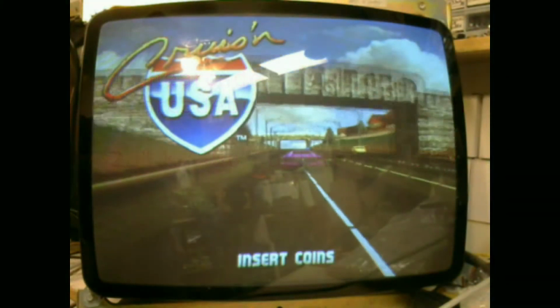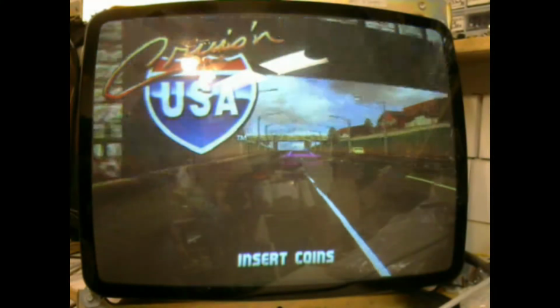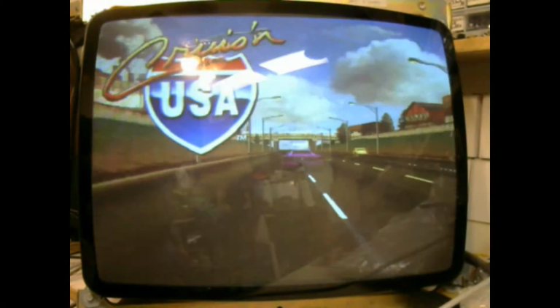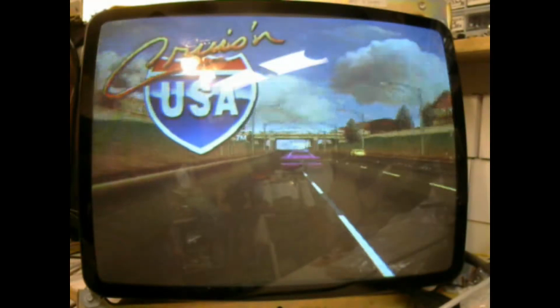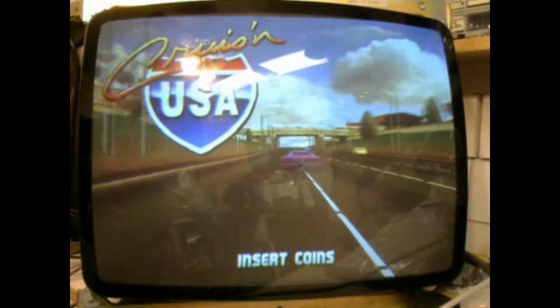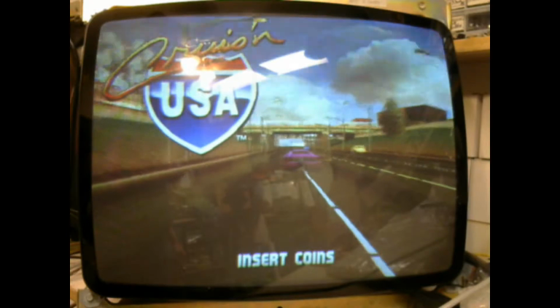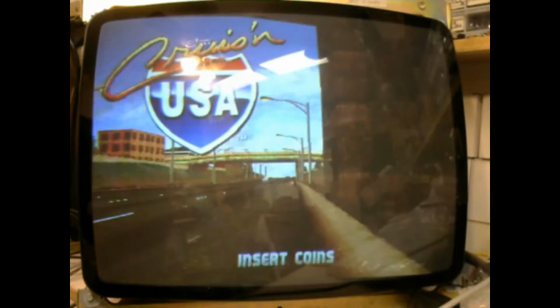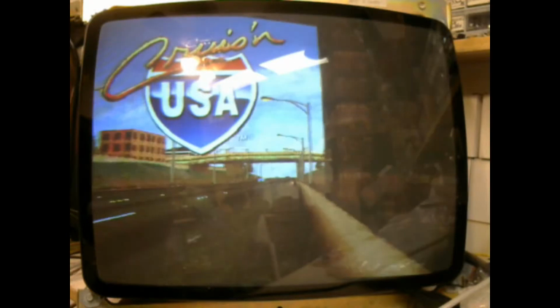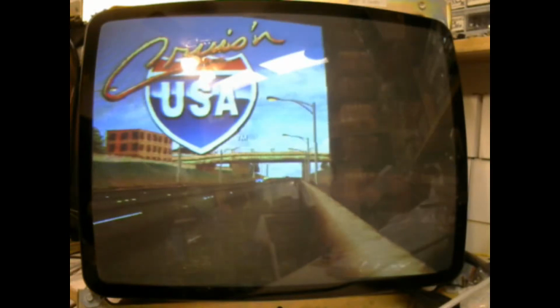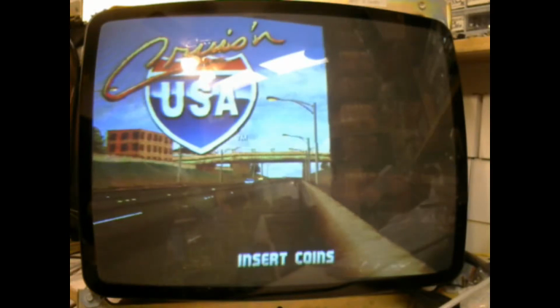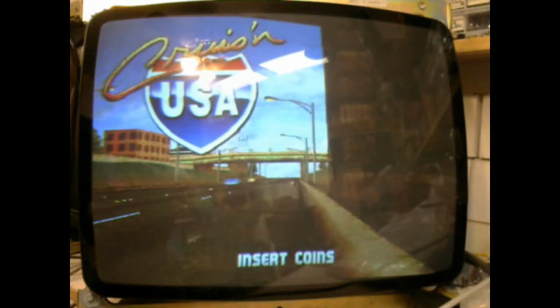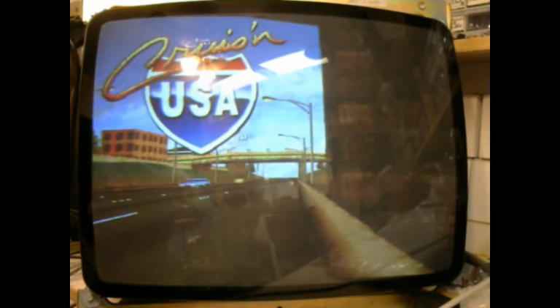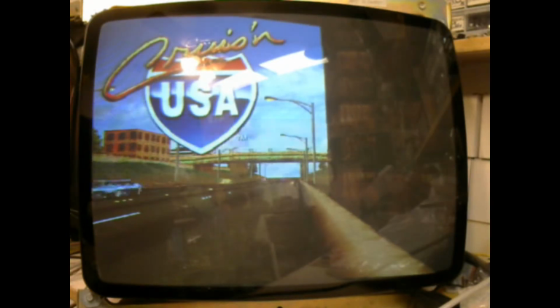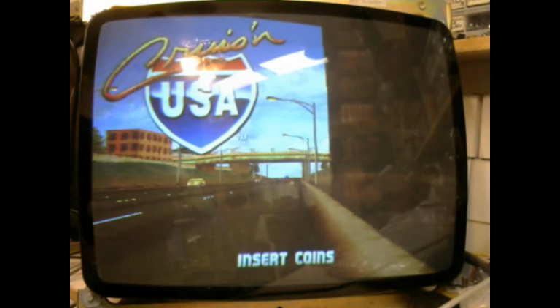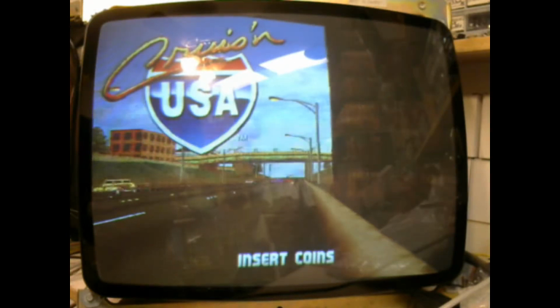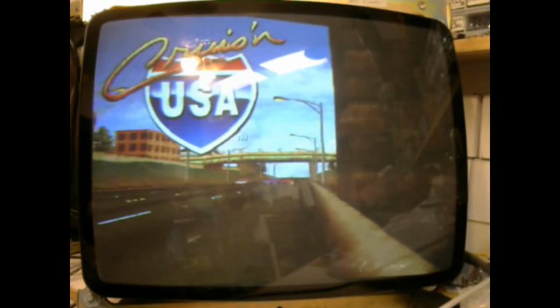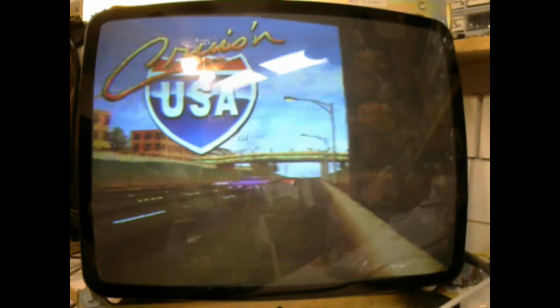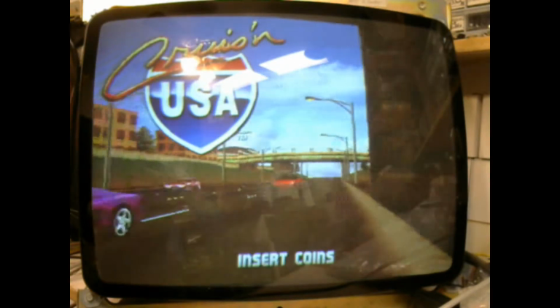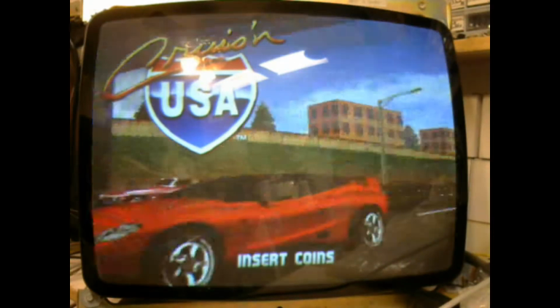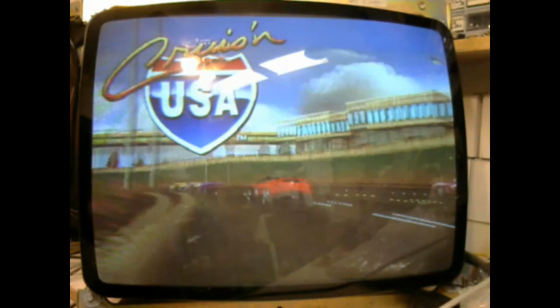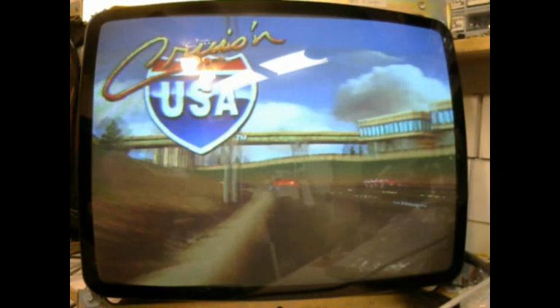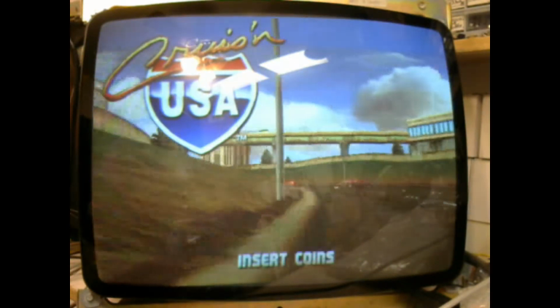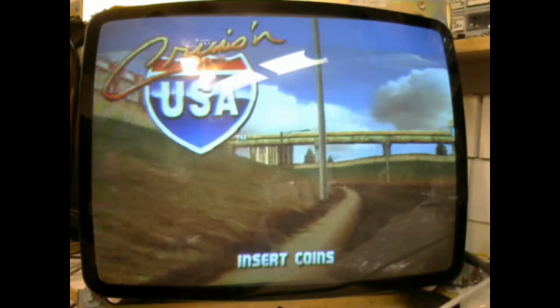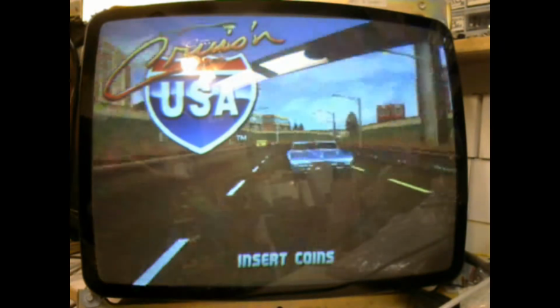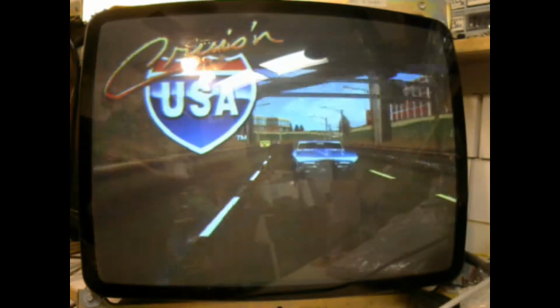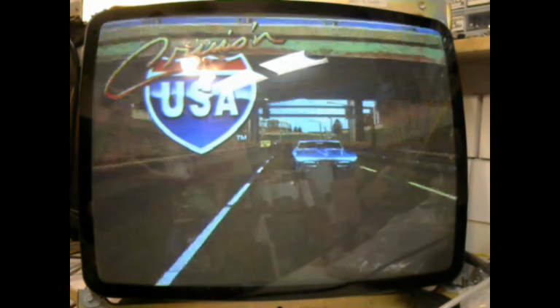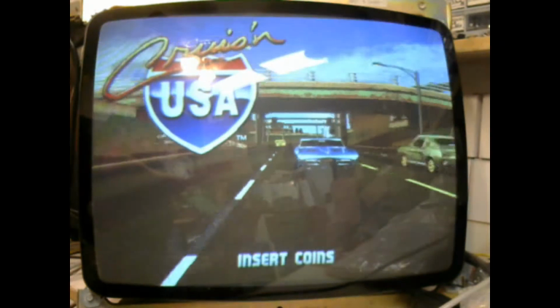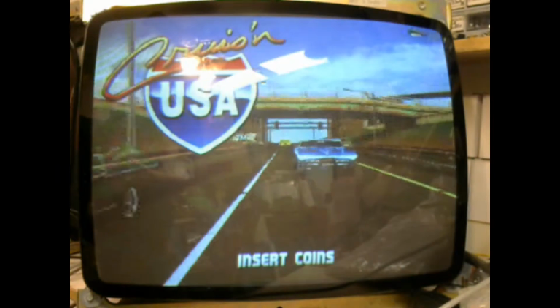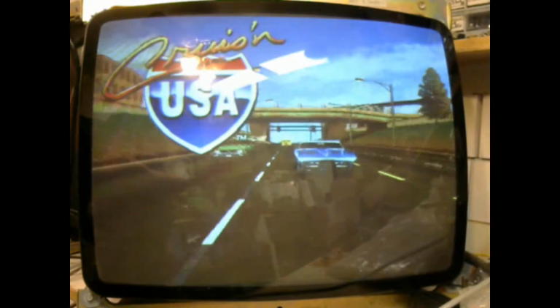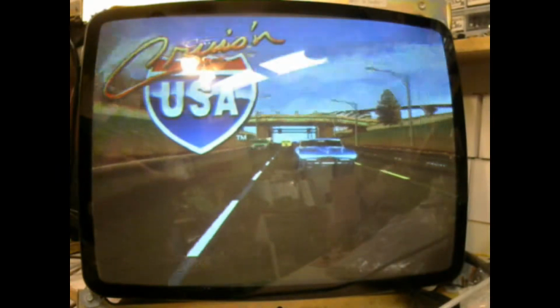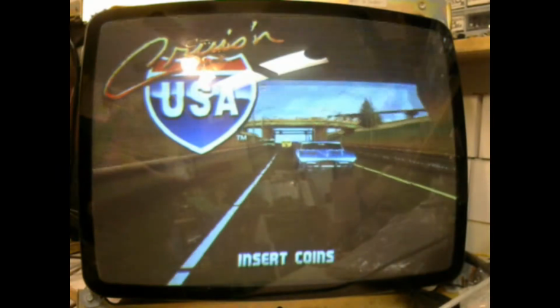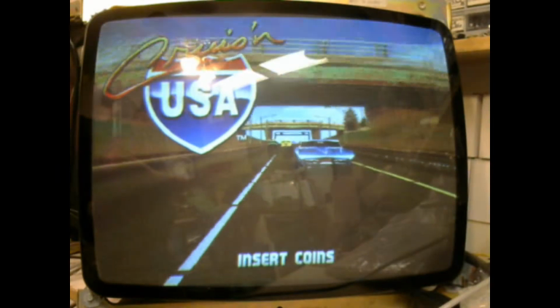Hi! Welcome to the Arcade Buffet. We have another 25 inch 7500 repair. This is for Pud Luther on K-Love.